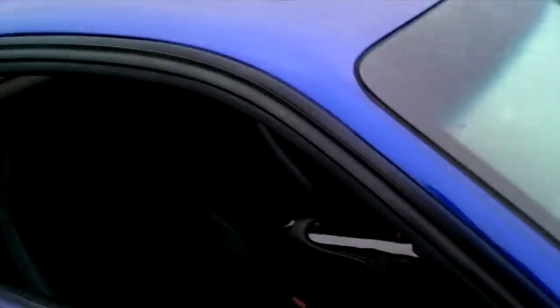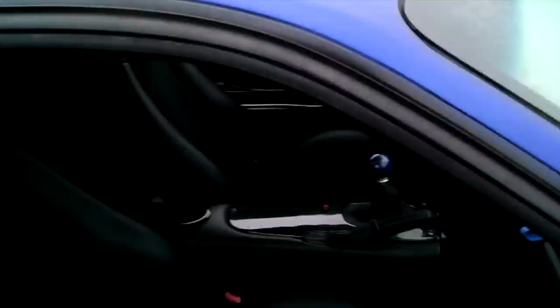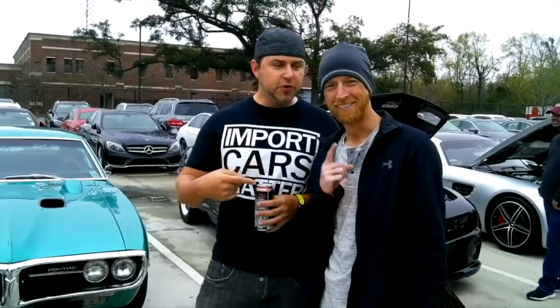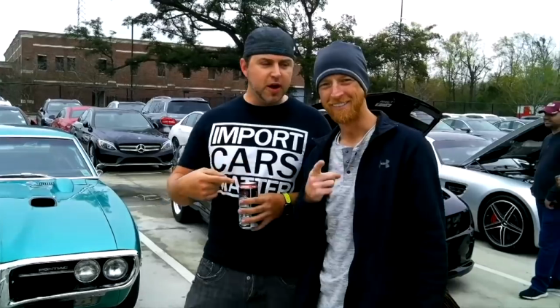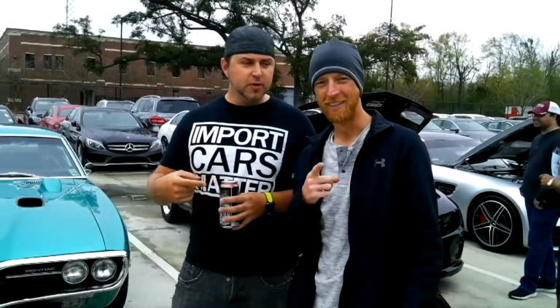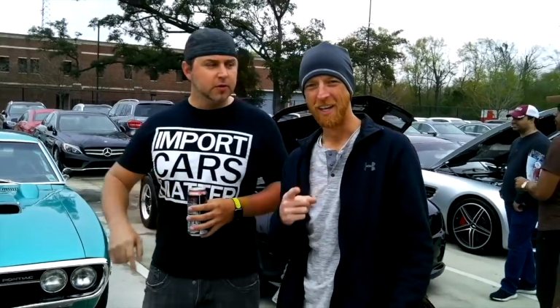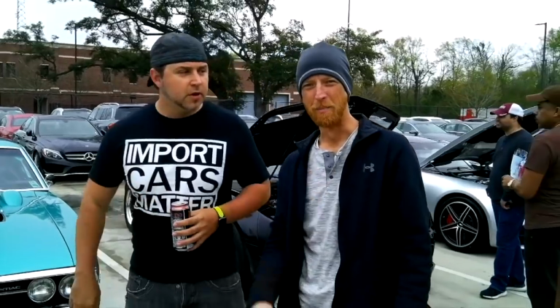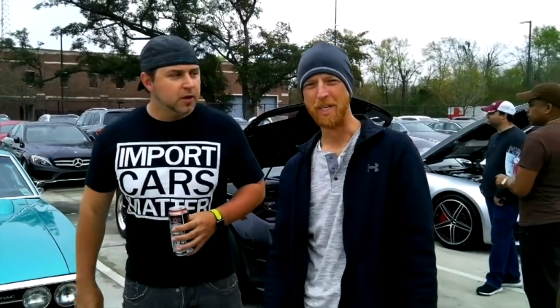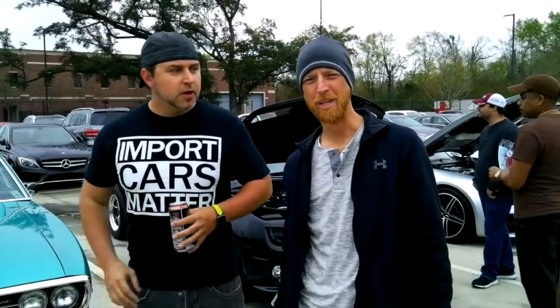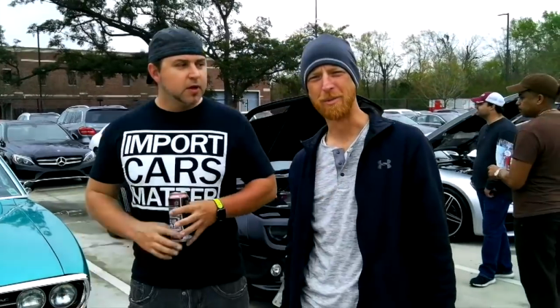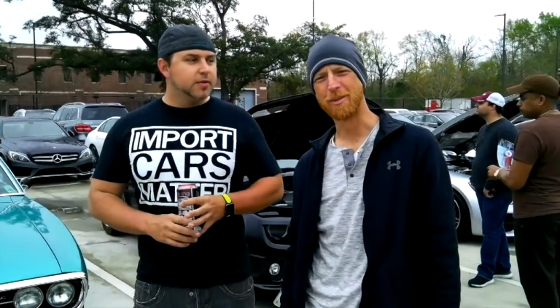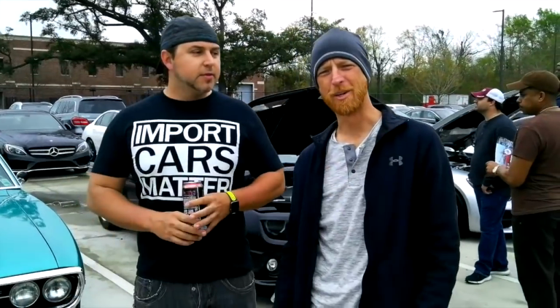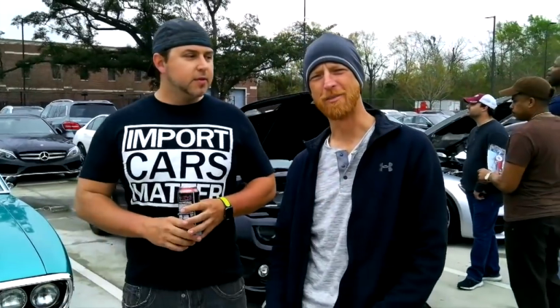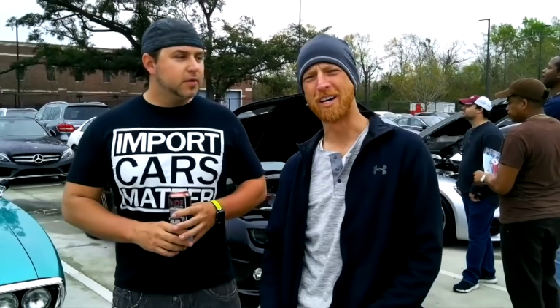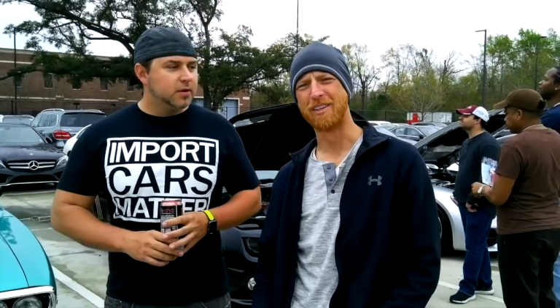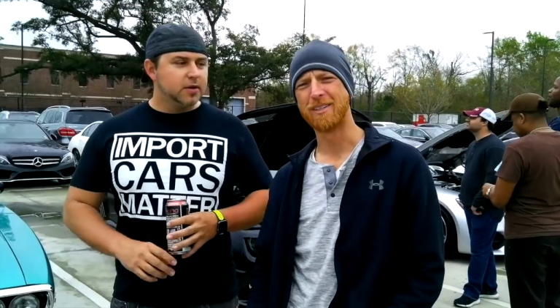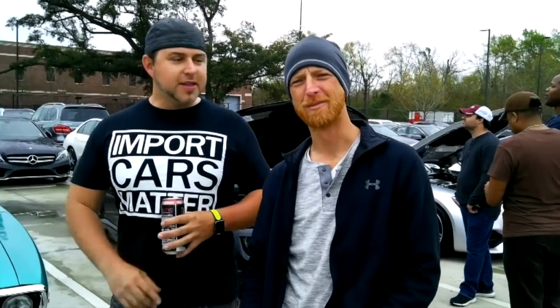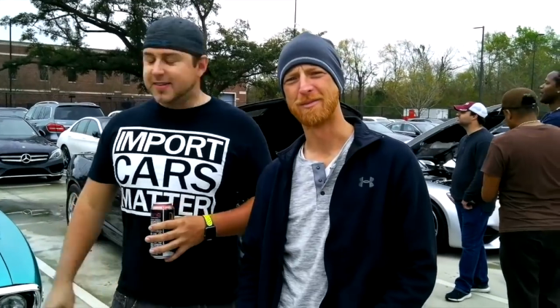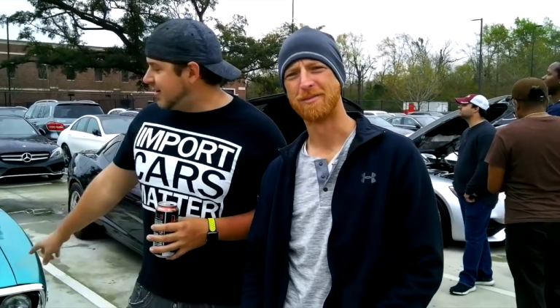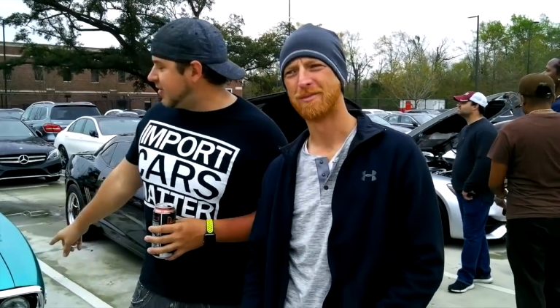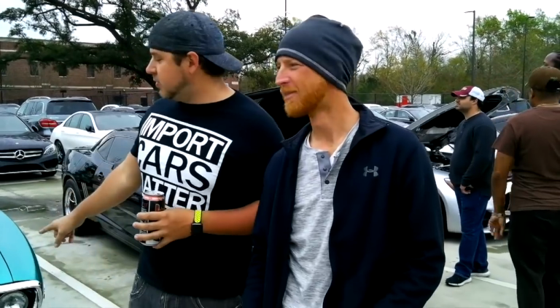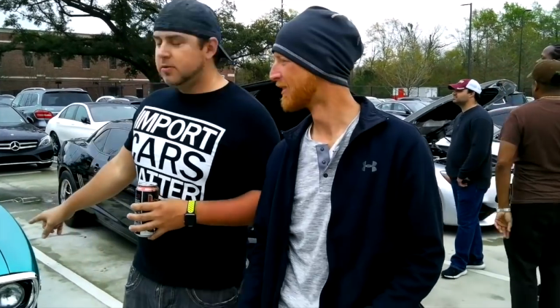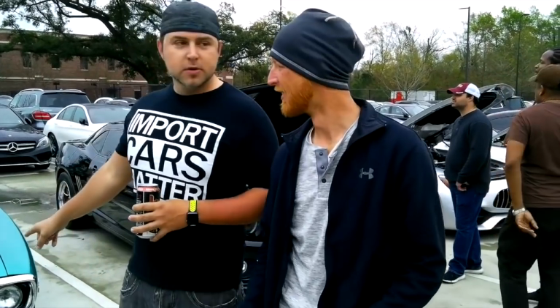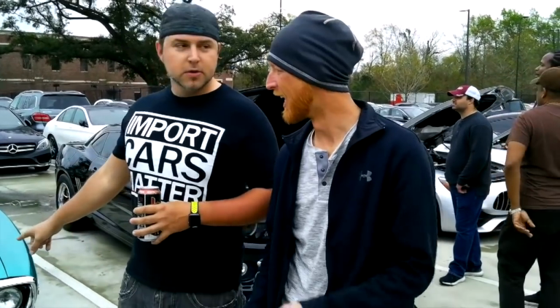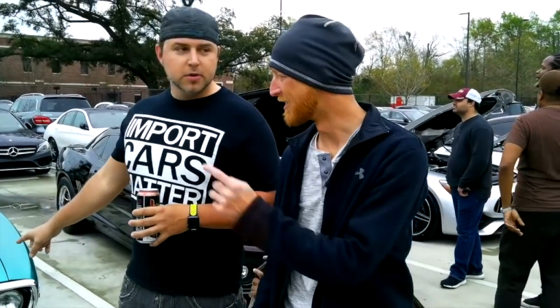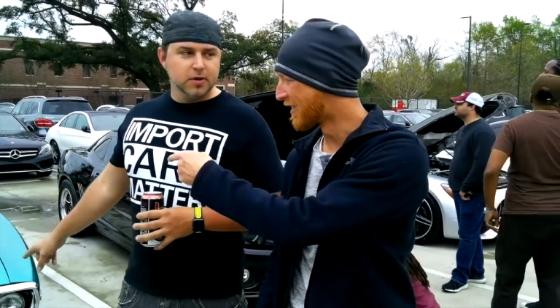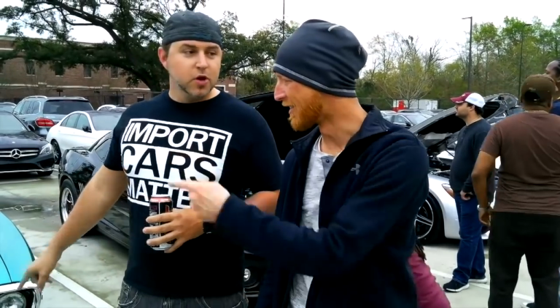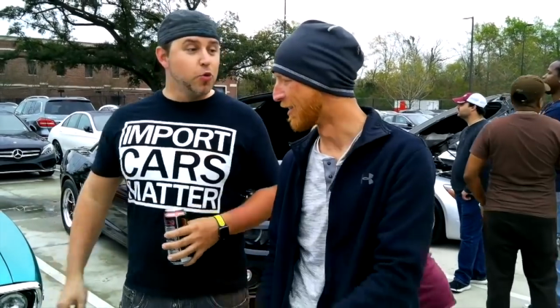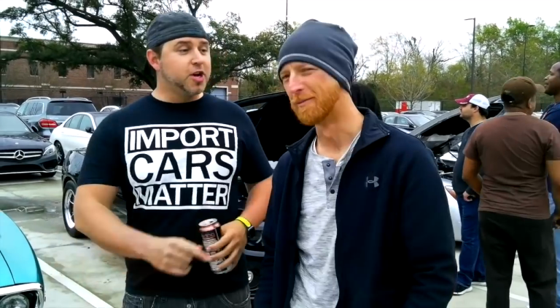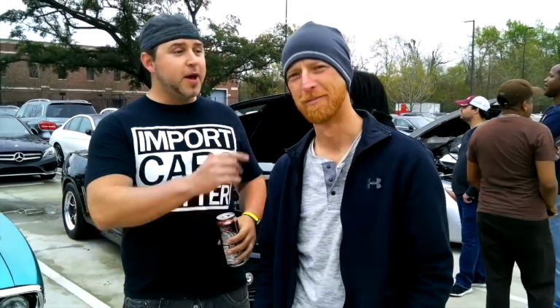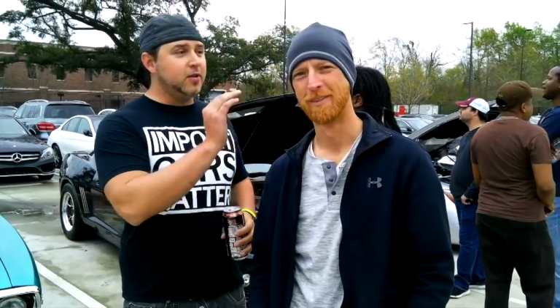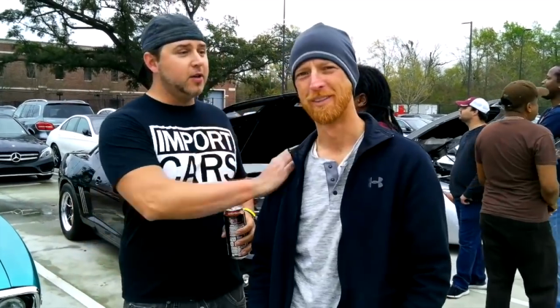What are you driving? BMW 335. That's not this one — that is not that. We're gonna come back to you.